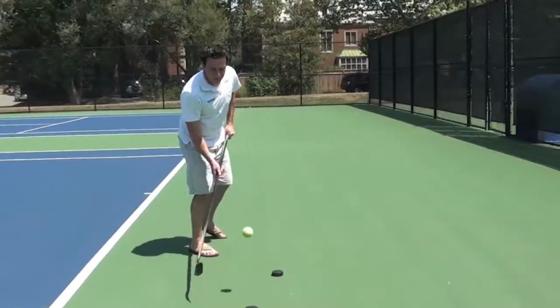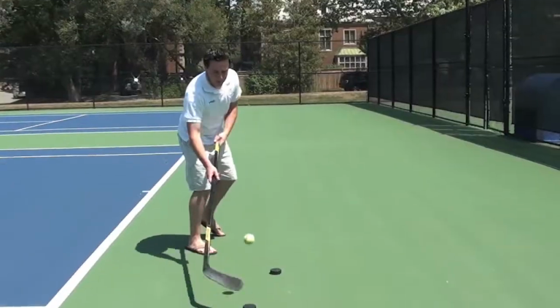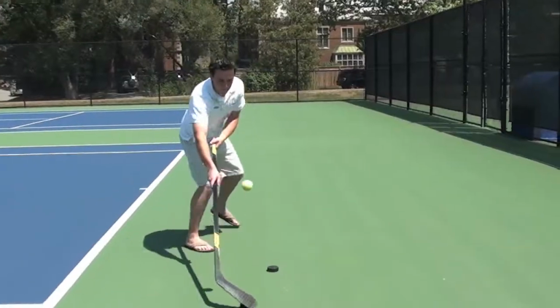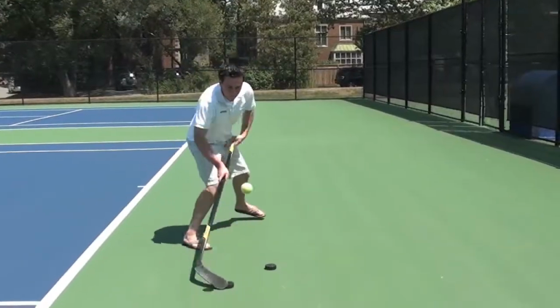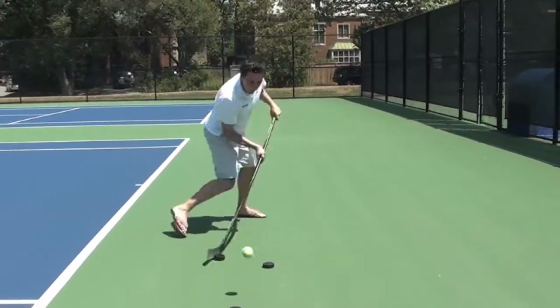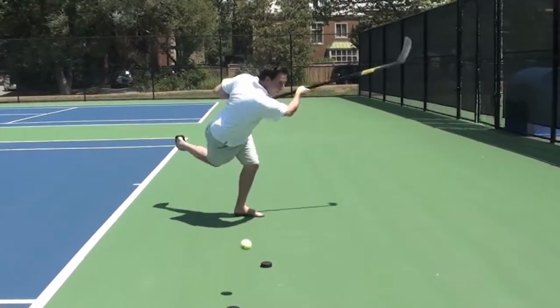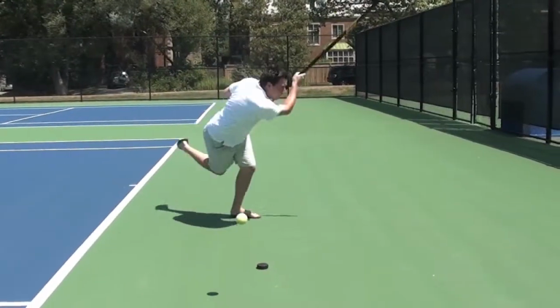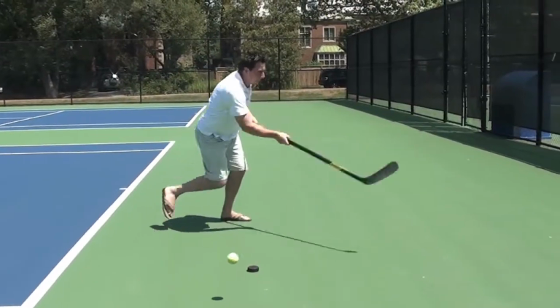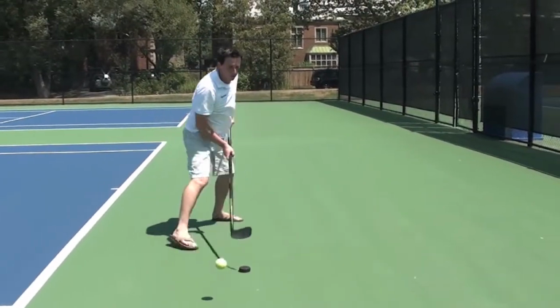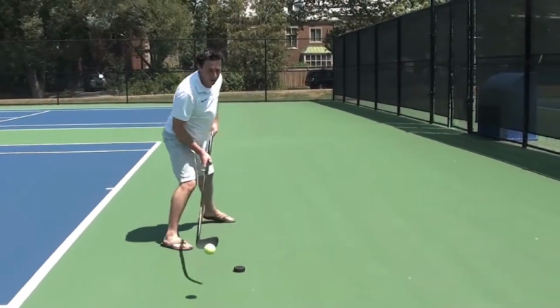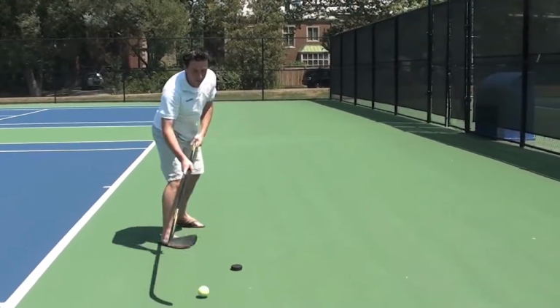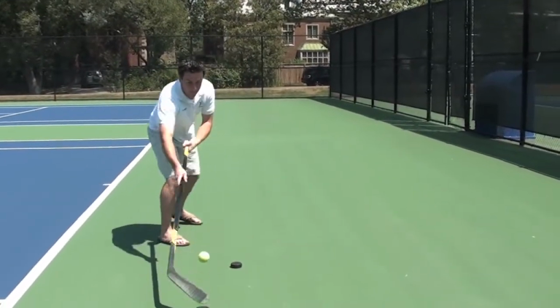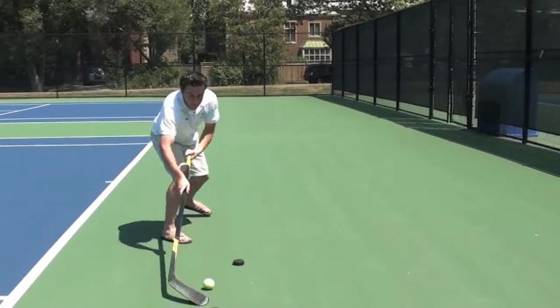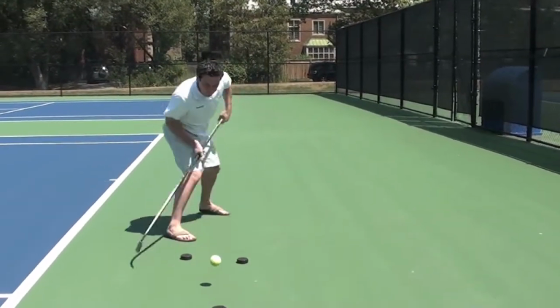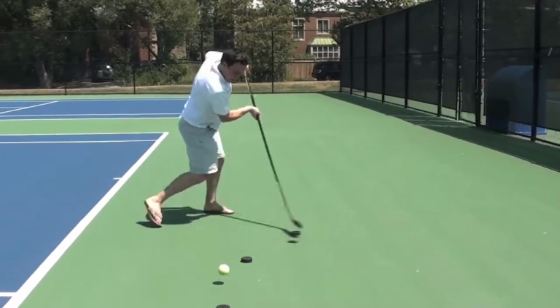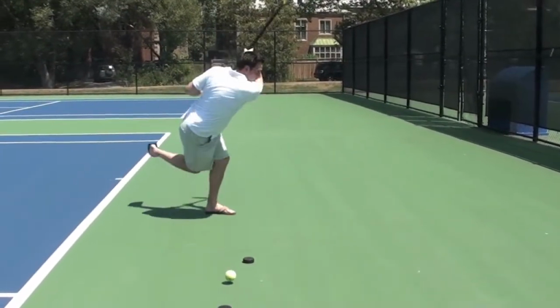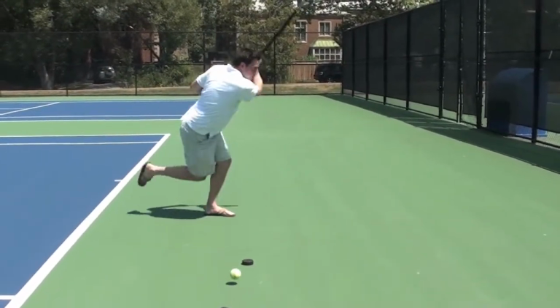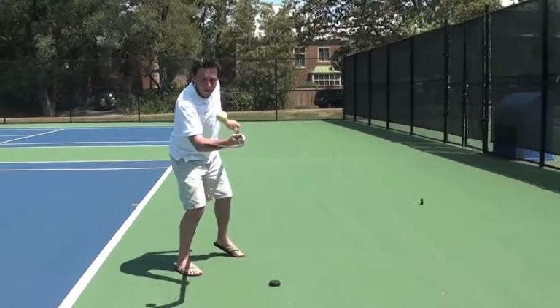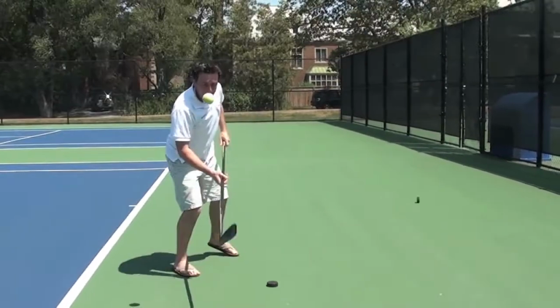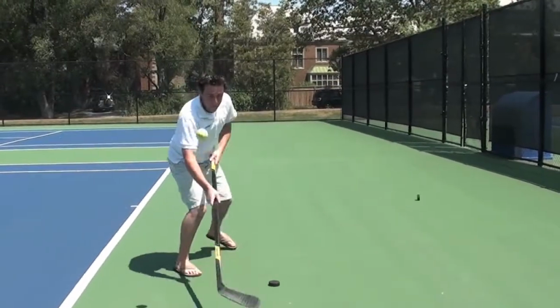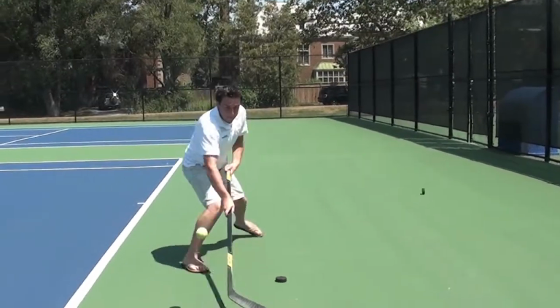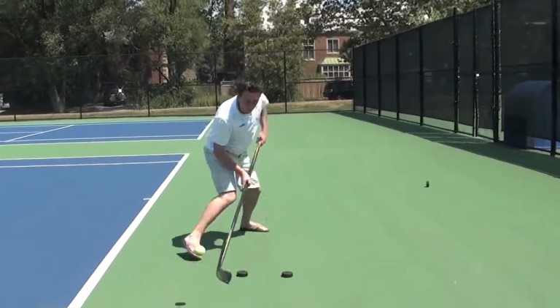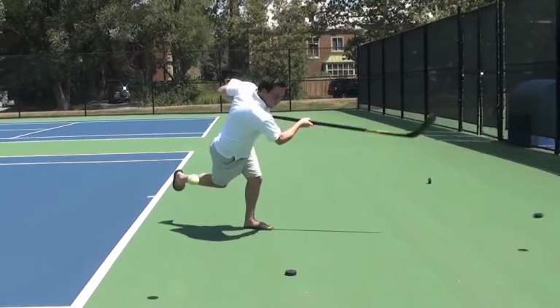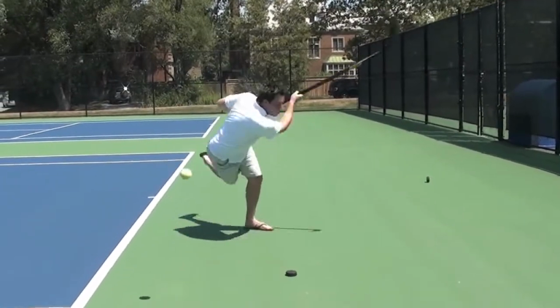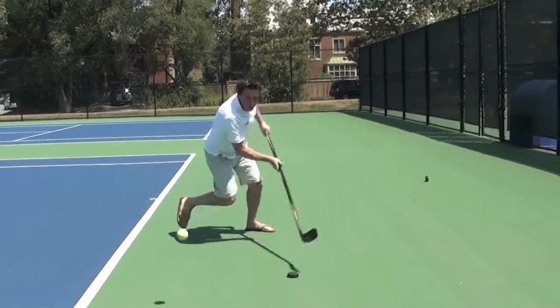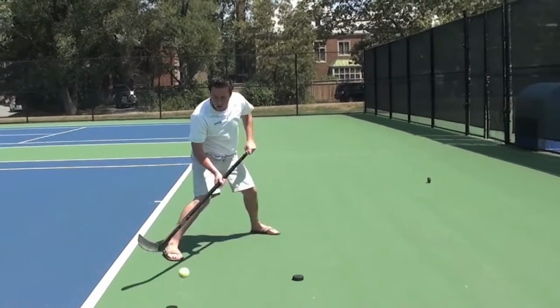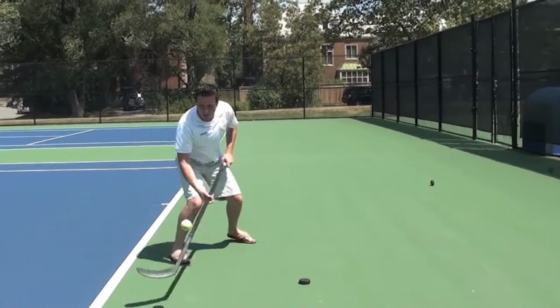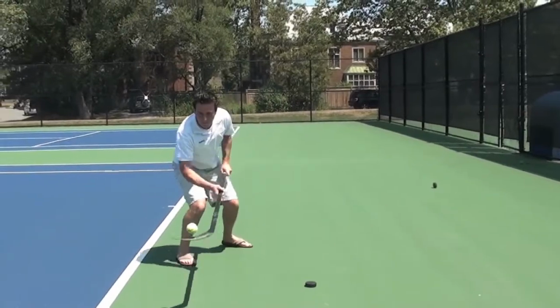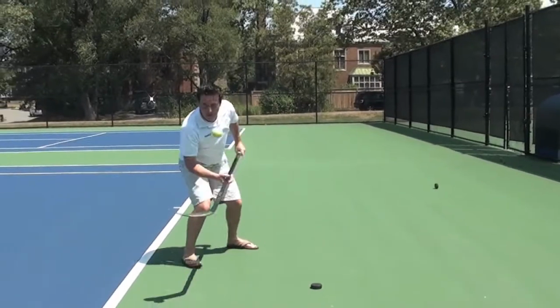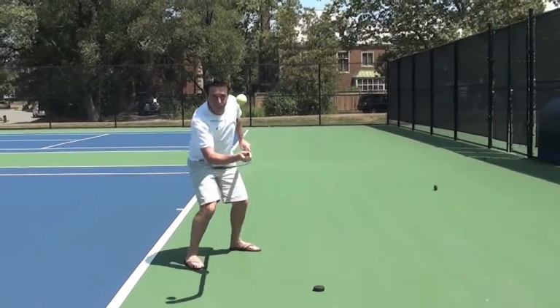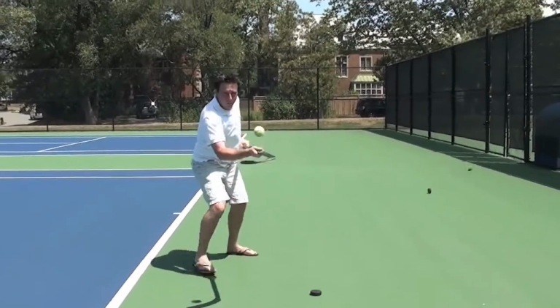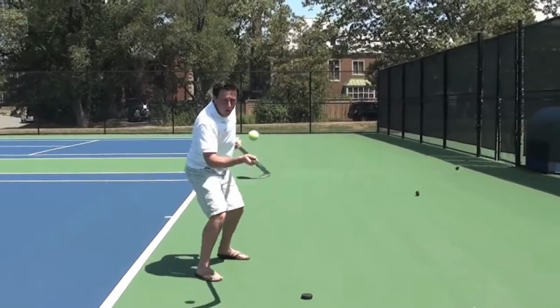Bounce it, pull, shot. Pull, pull, shot. Grab that ball.